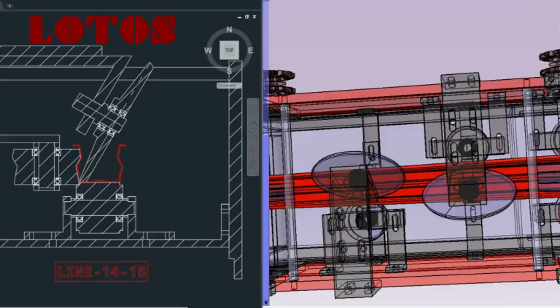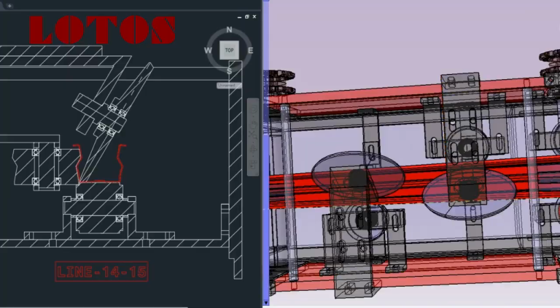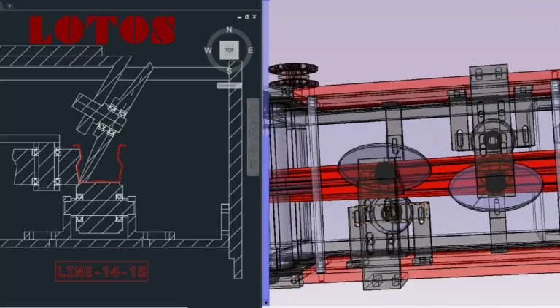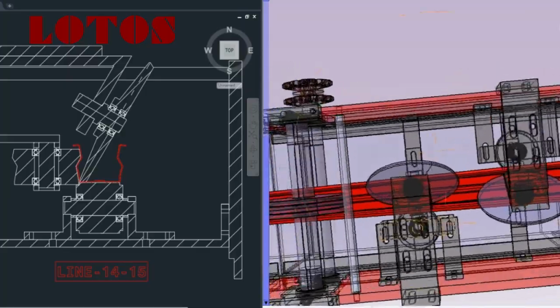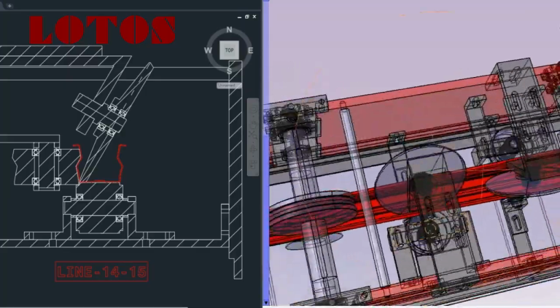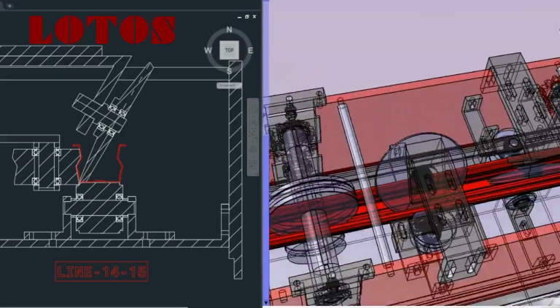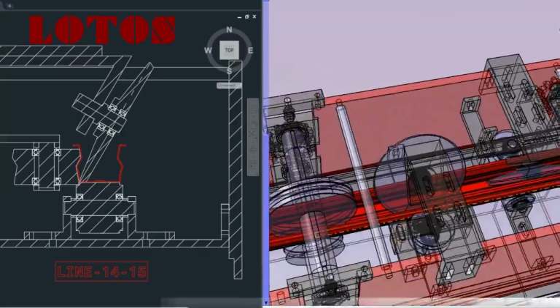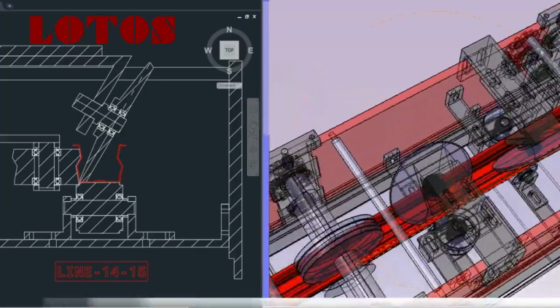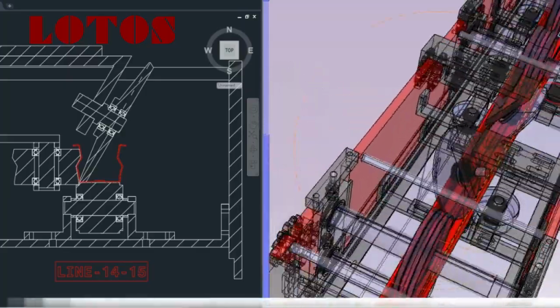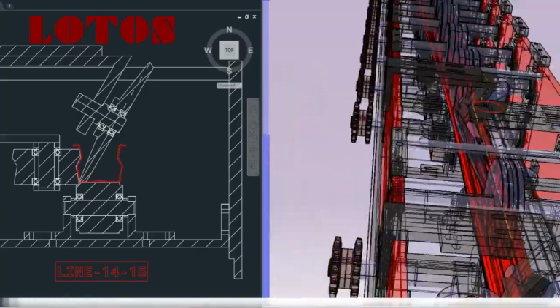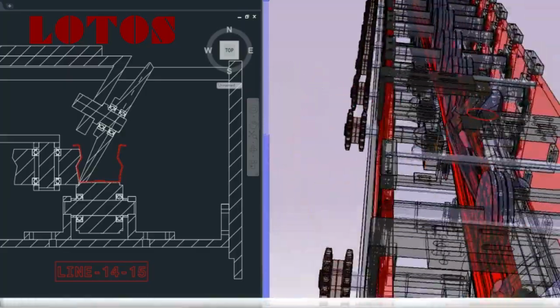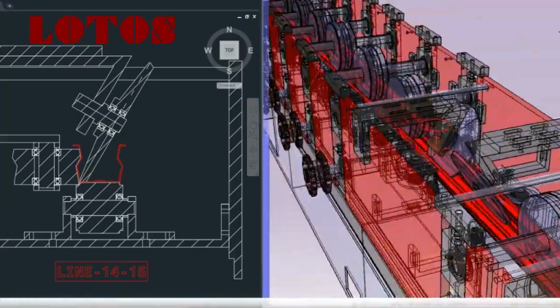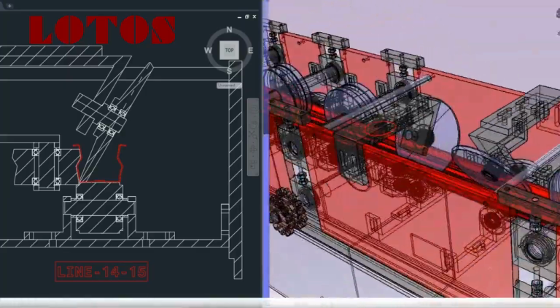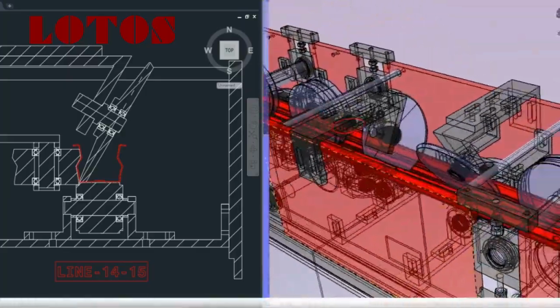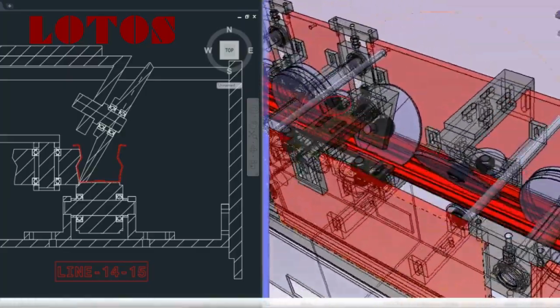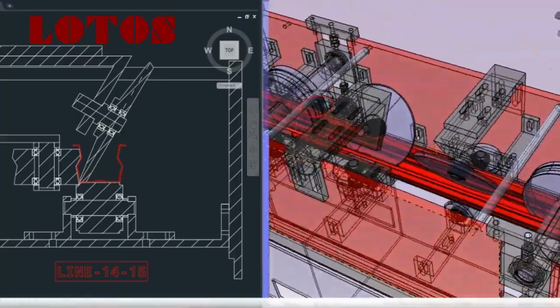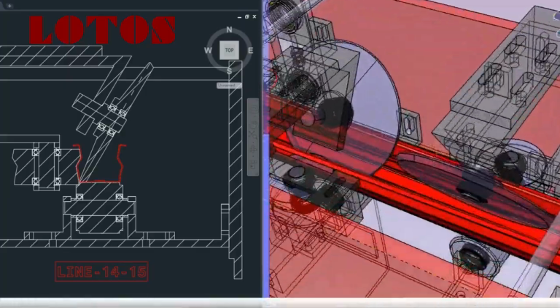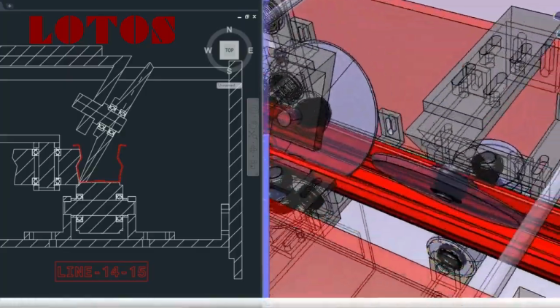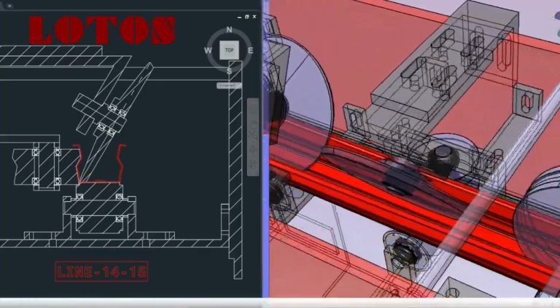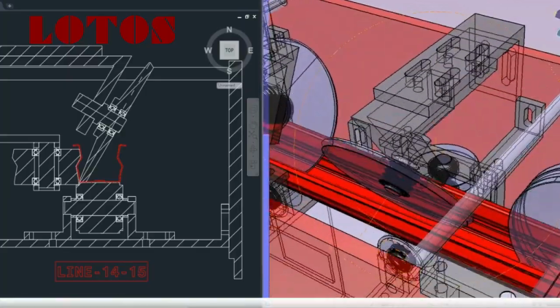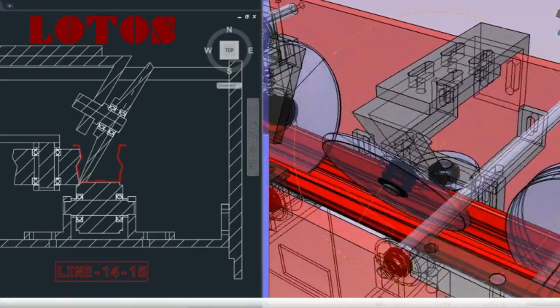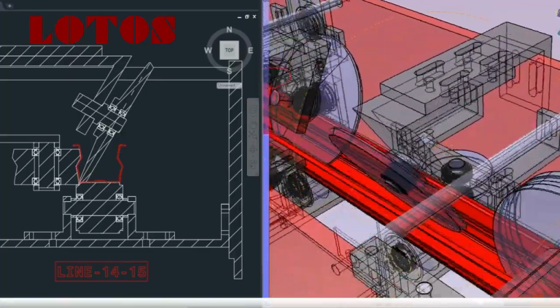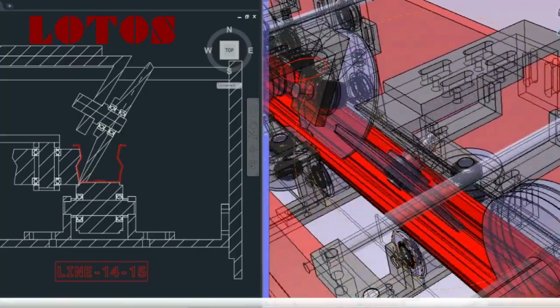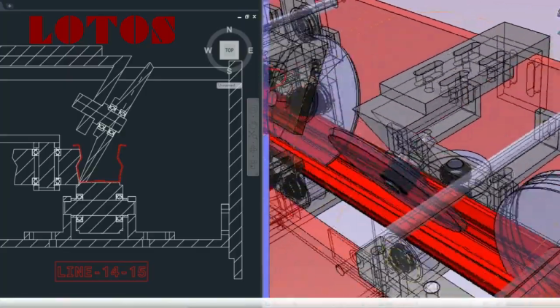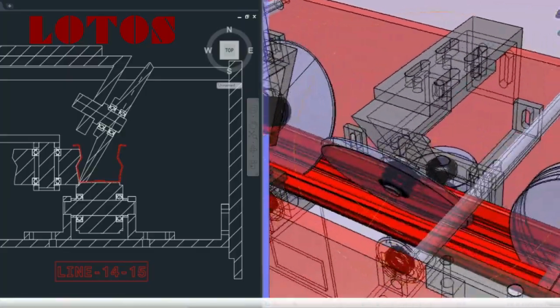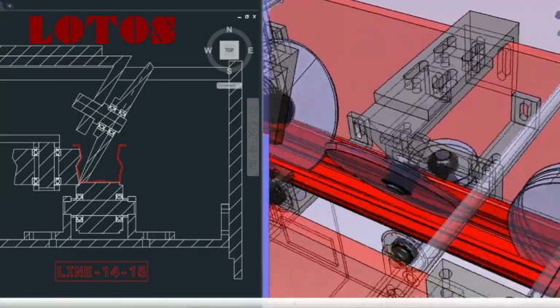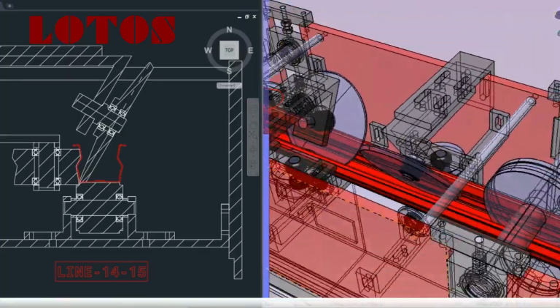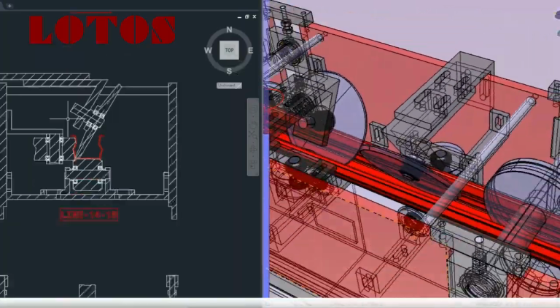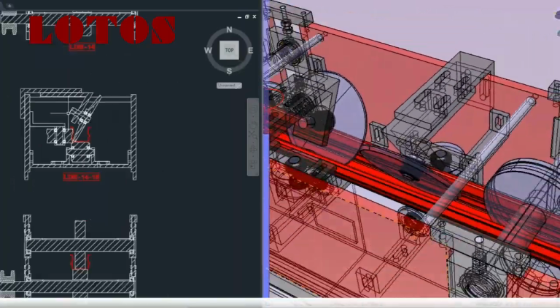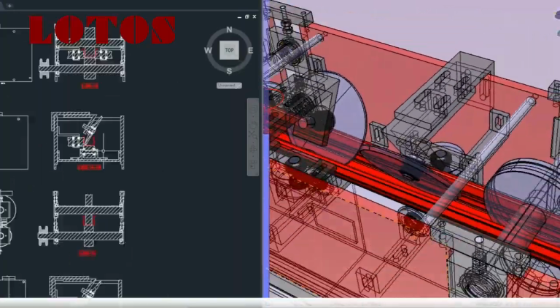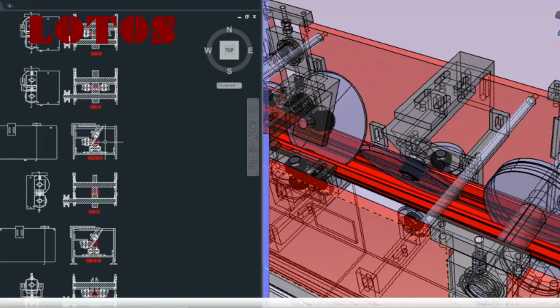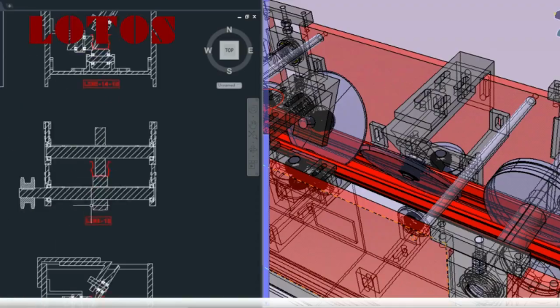Now you know what a roll-forming machine is, how it works, and why it's essential for today's industries.